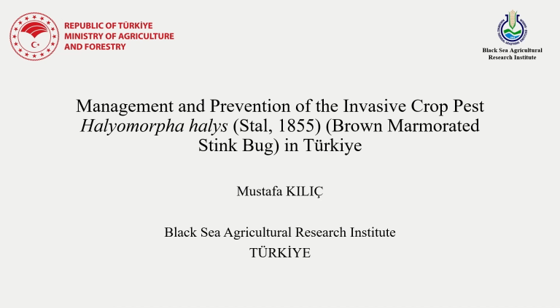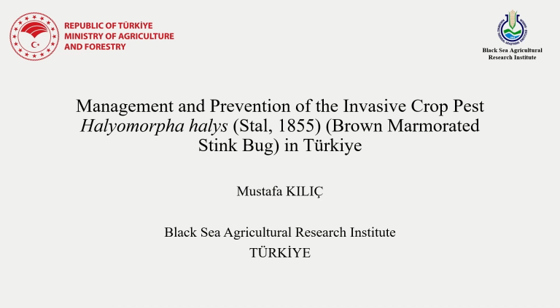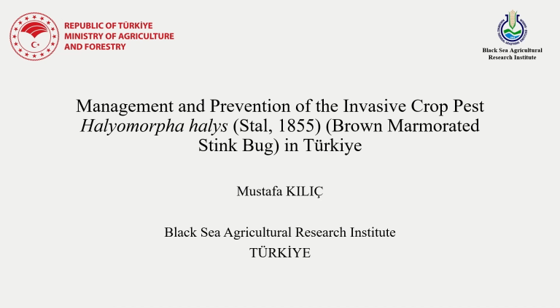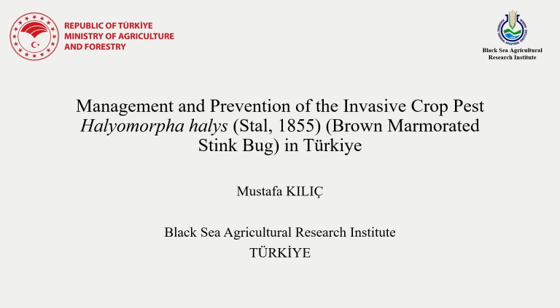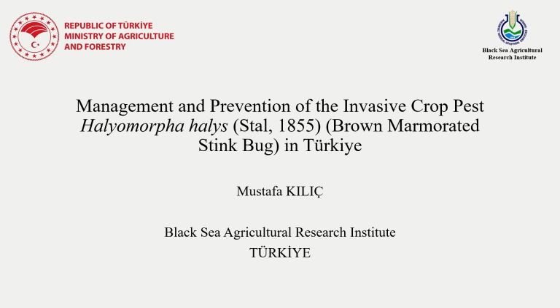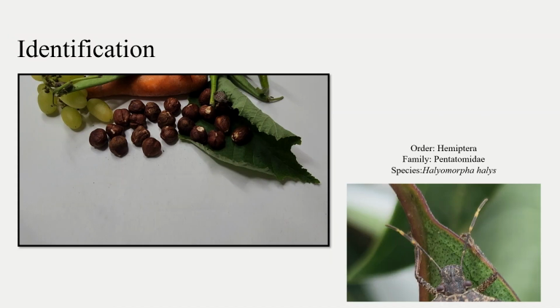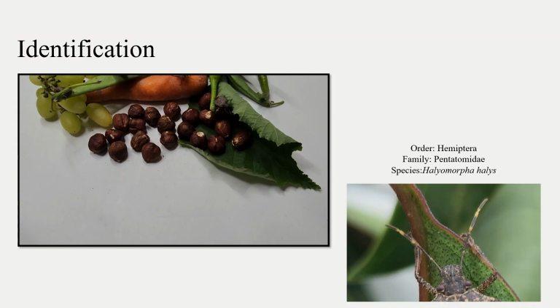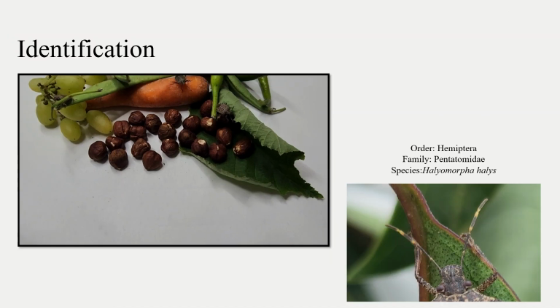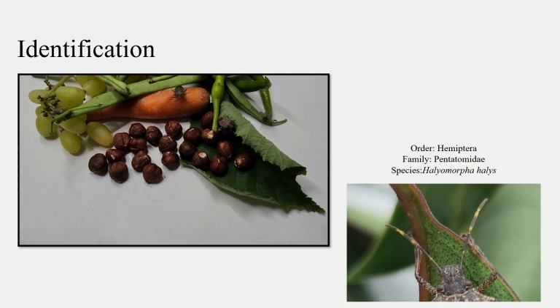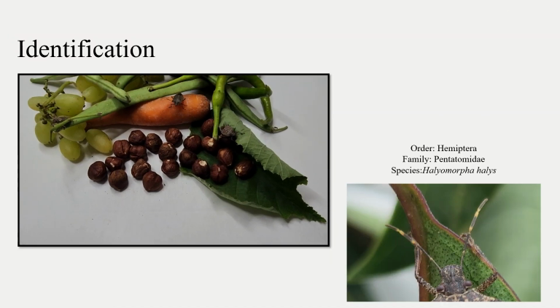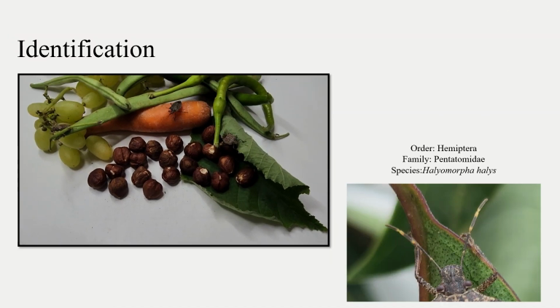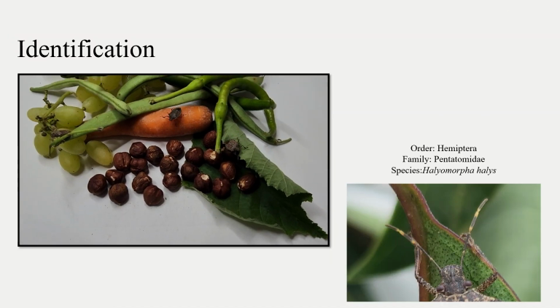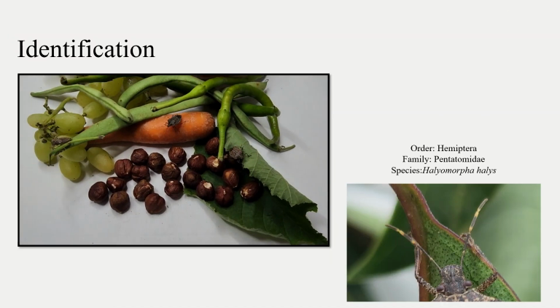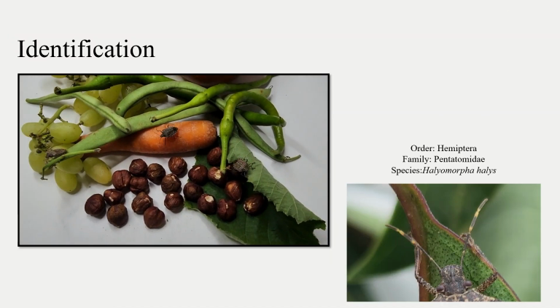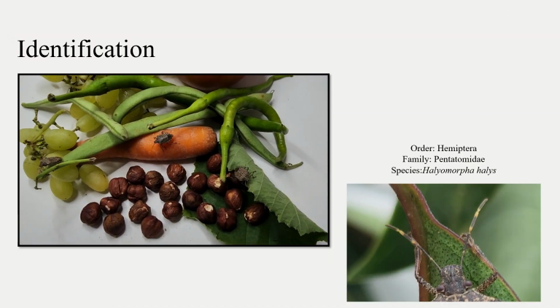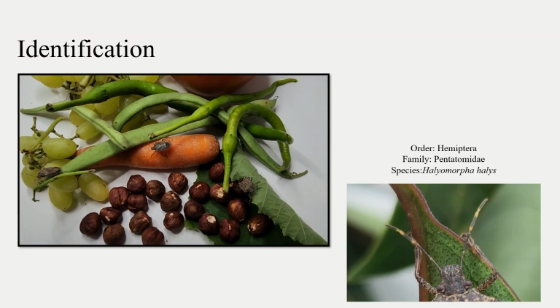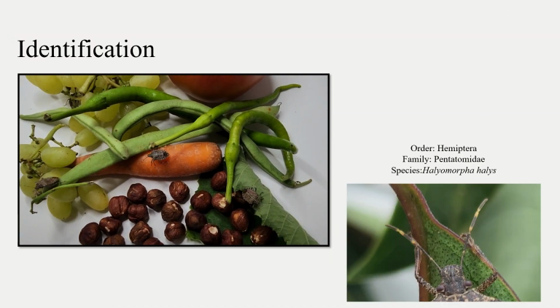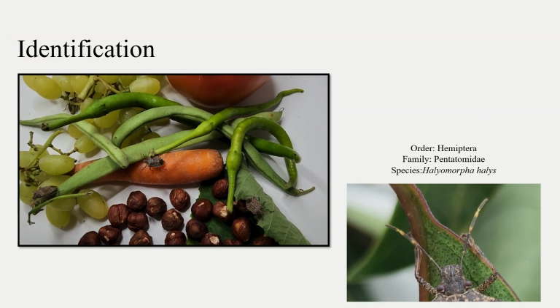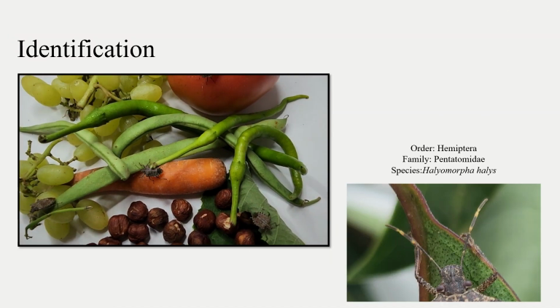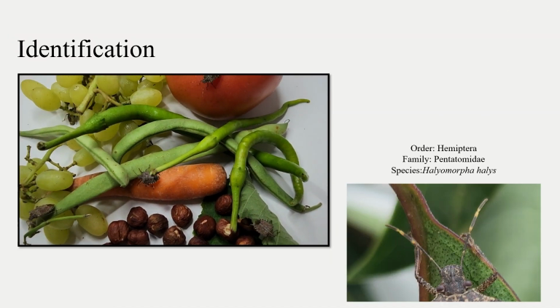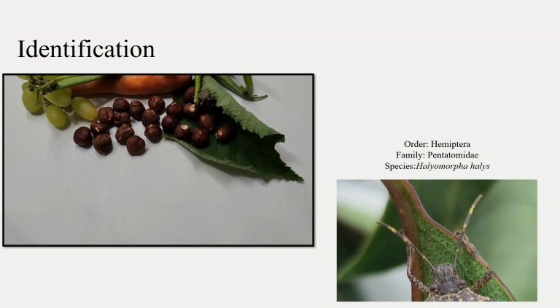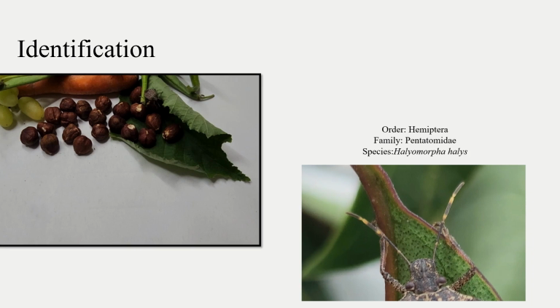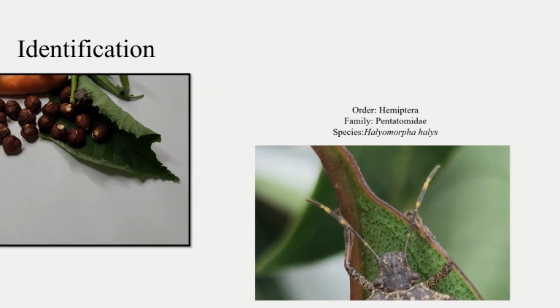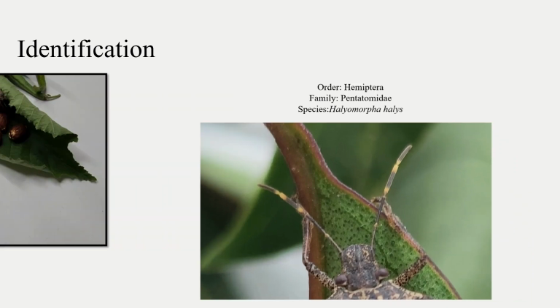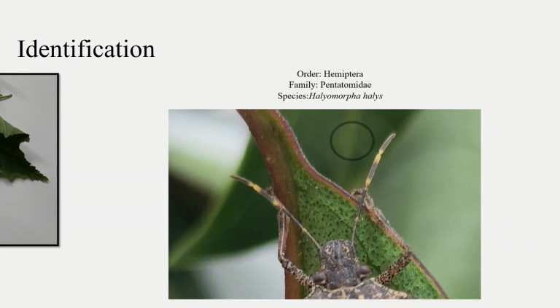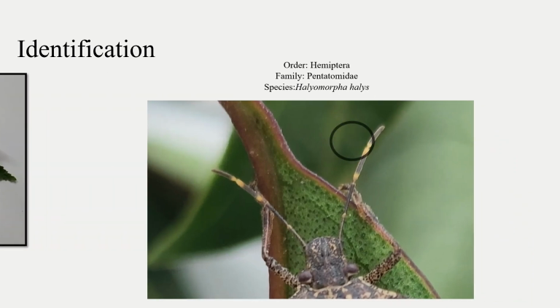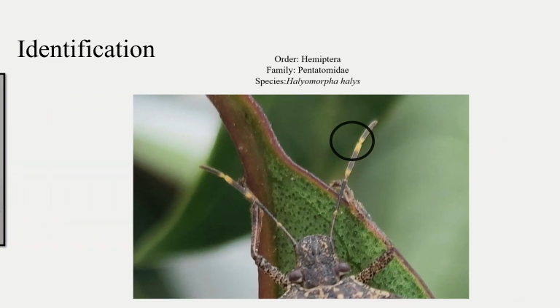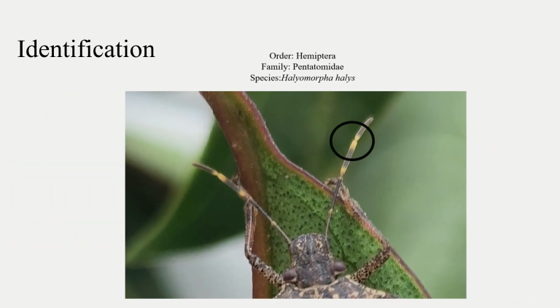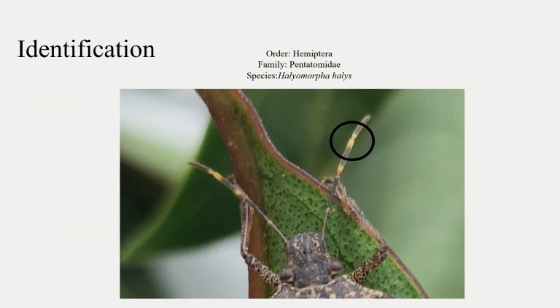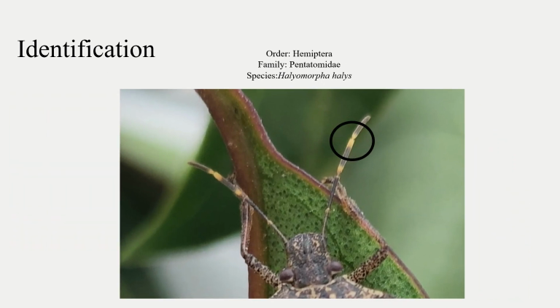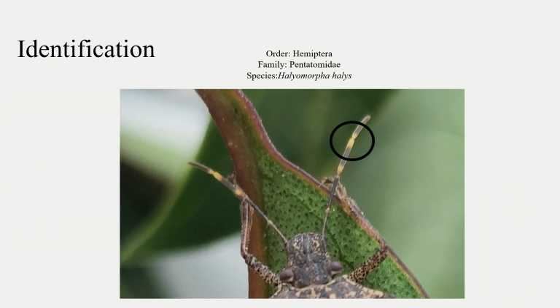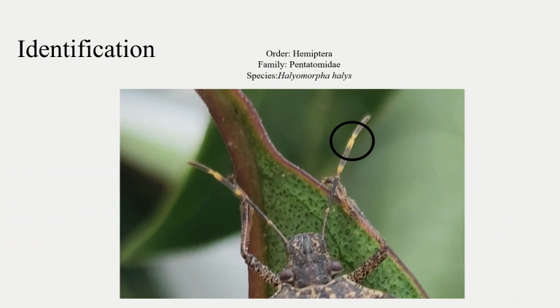The brown marmorated stink bug is an invasive pest which is native to East Asia. White bands on the last segments are a distinguishing characteristic.